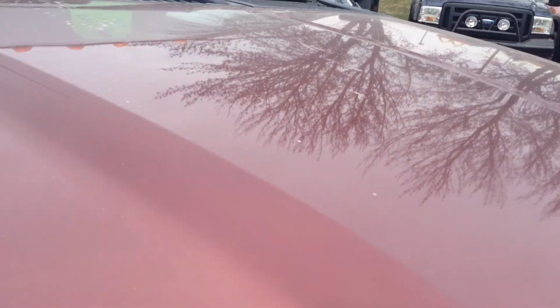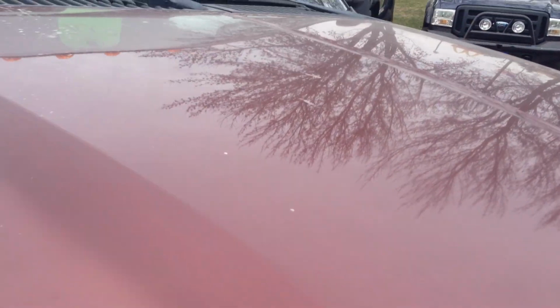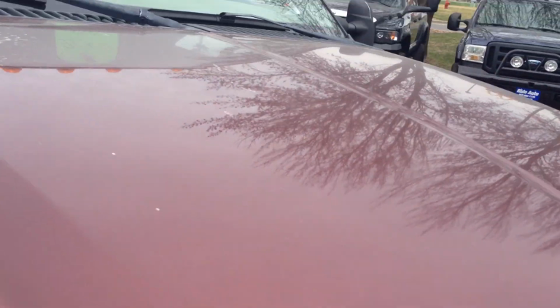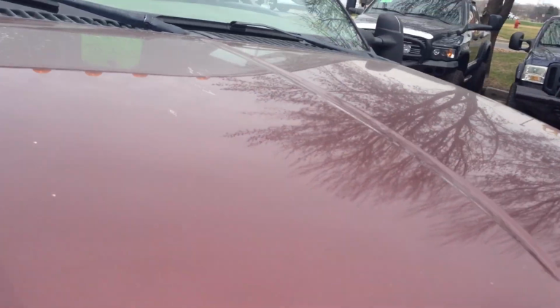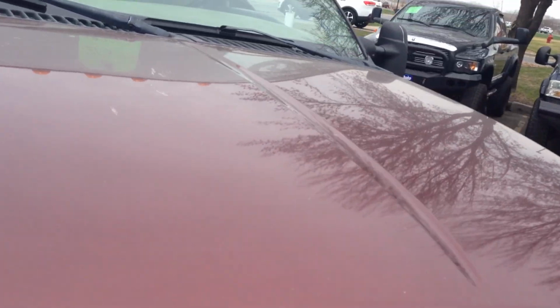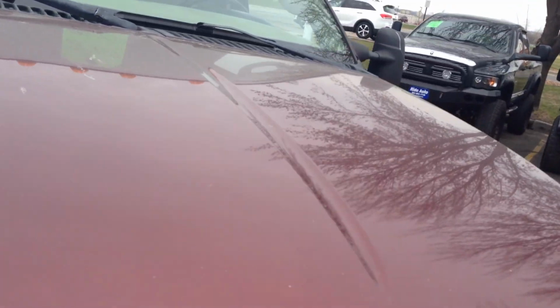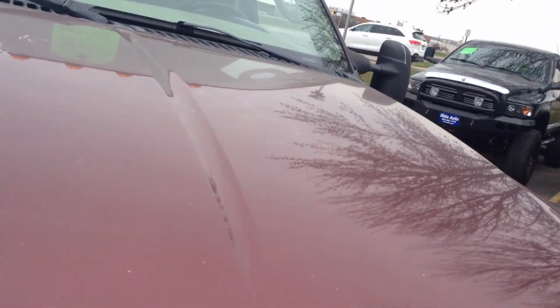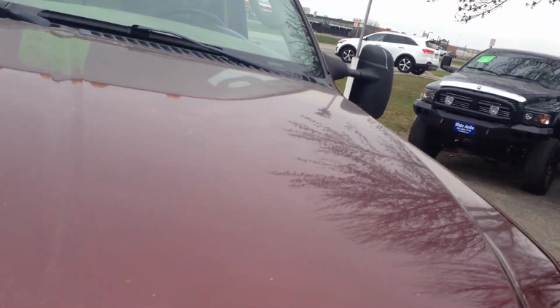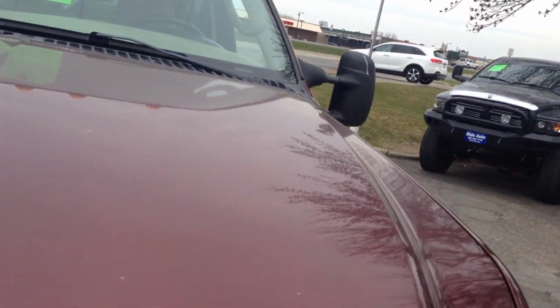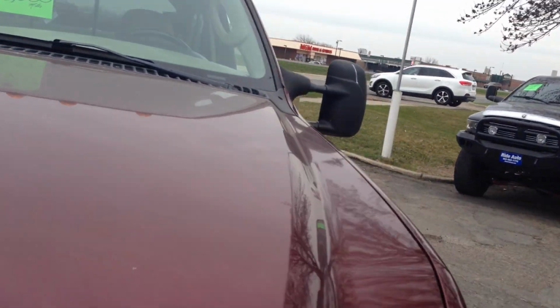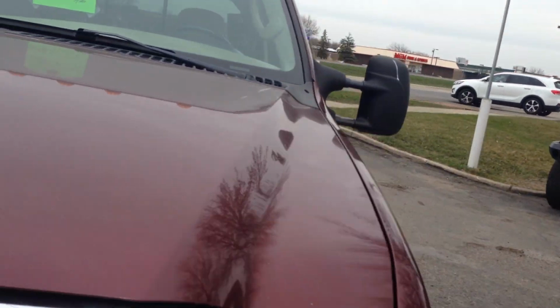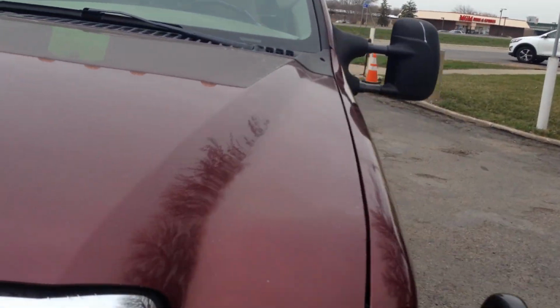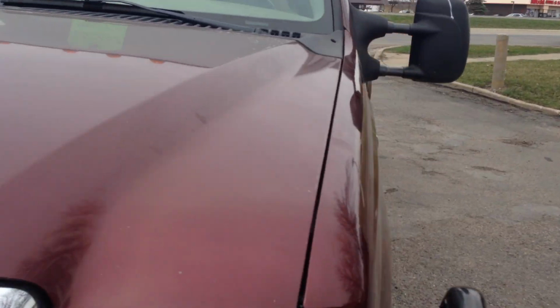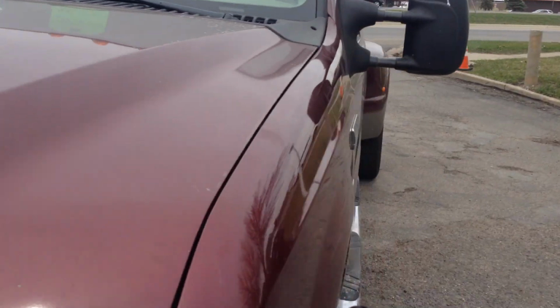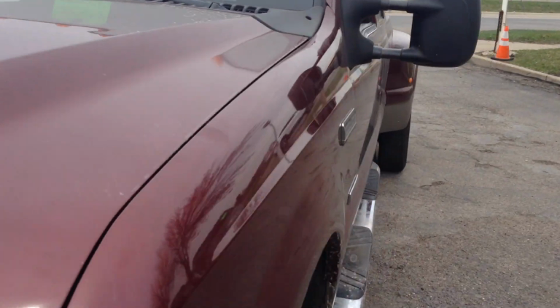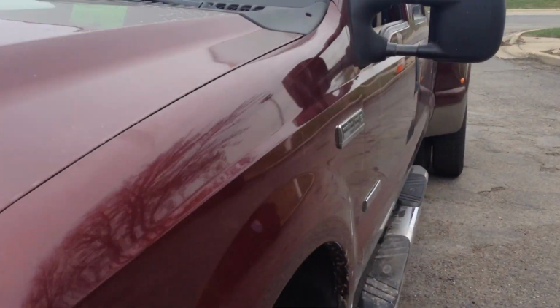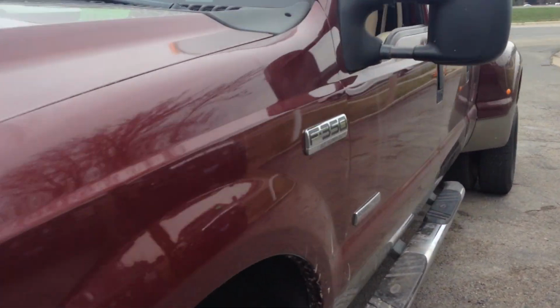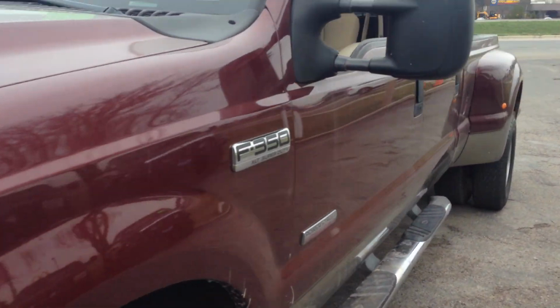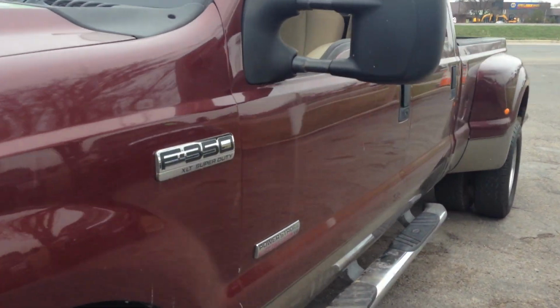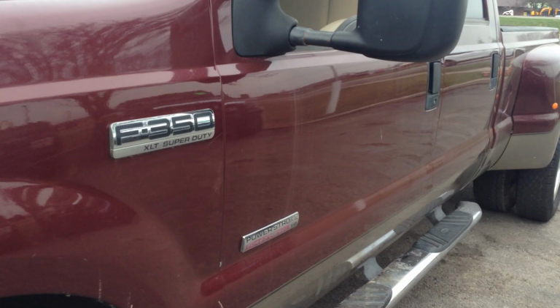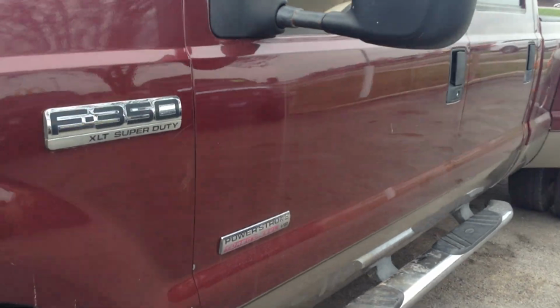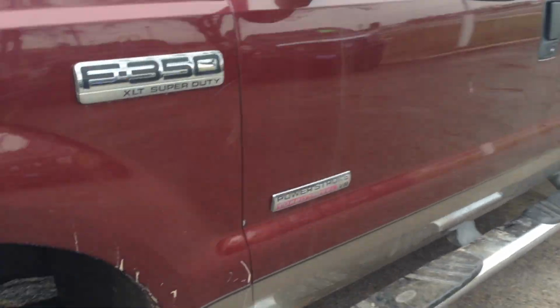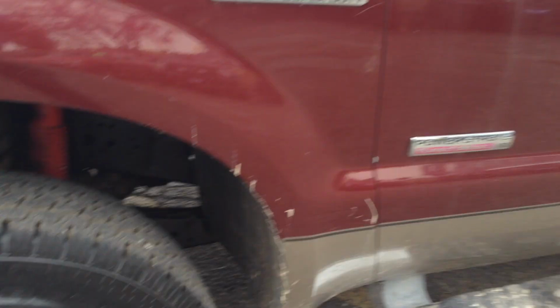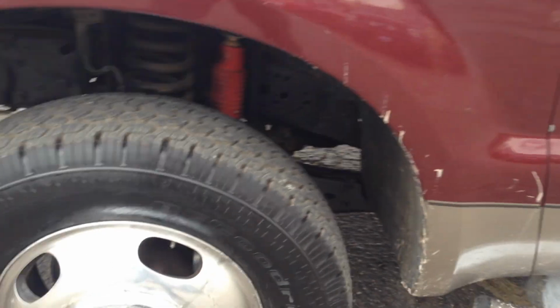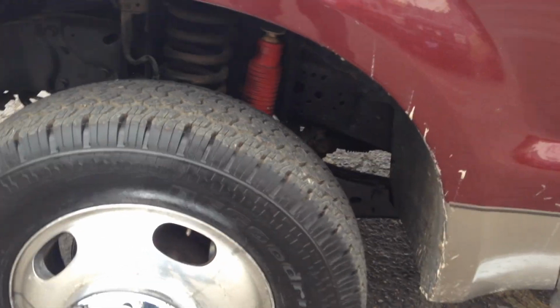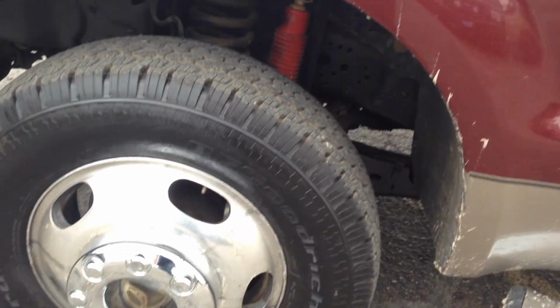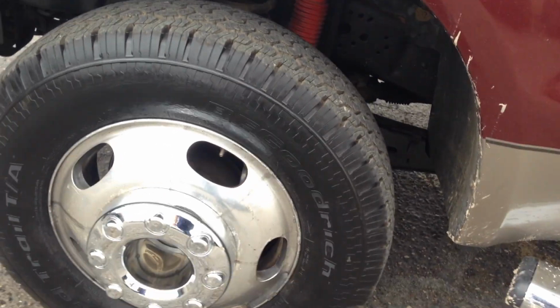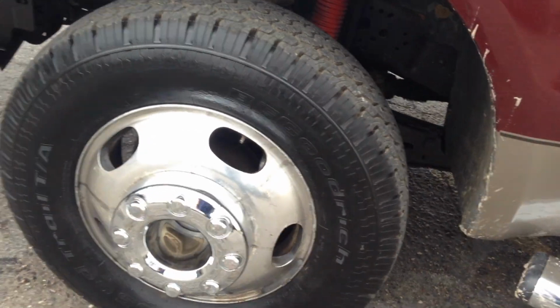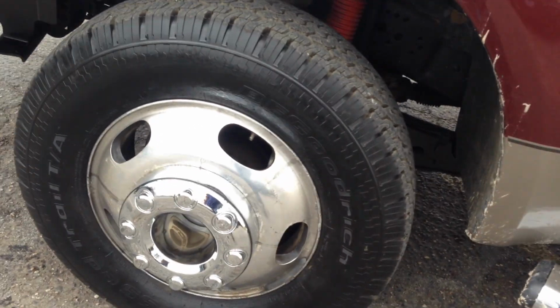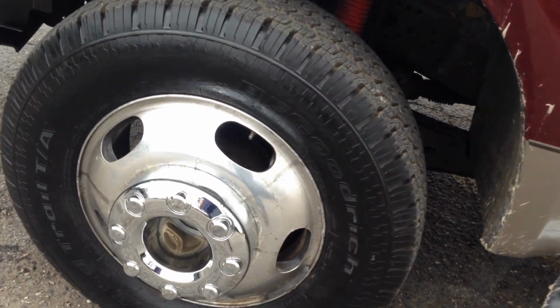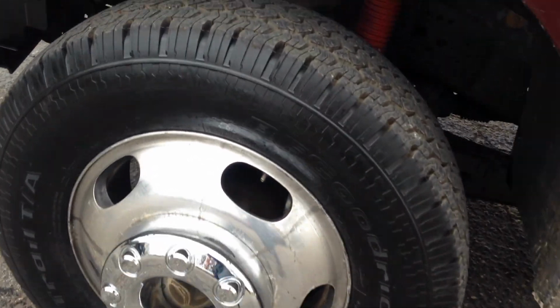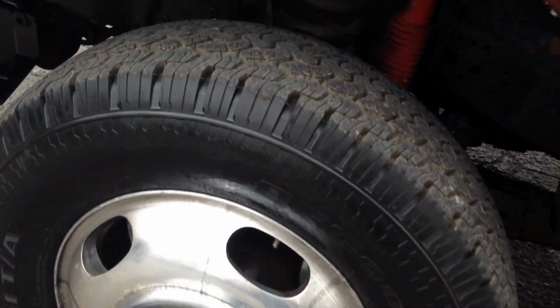There's no hail, rust-free truck out of Texas. BFGoodrich tires.